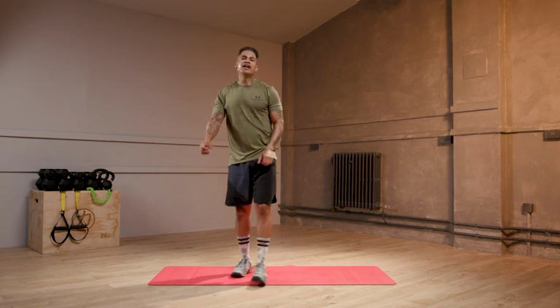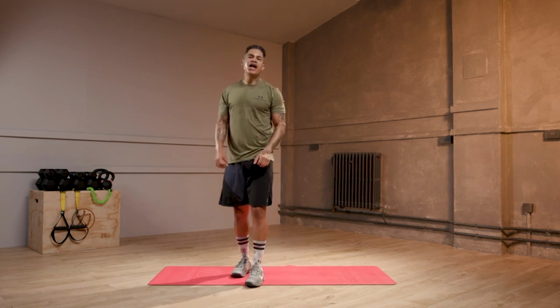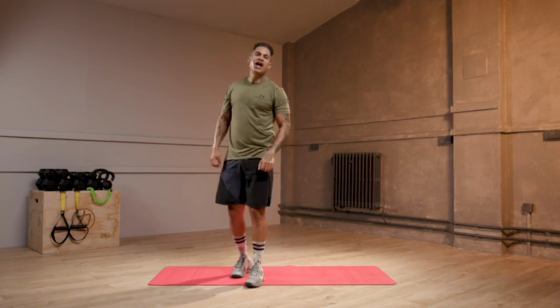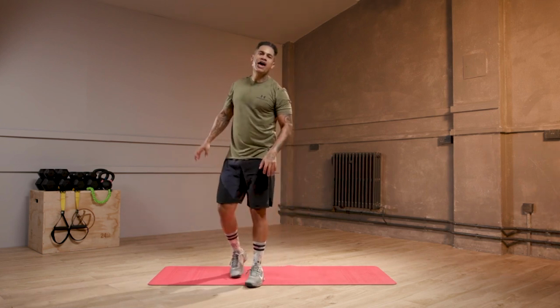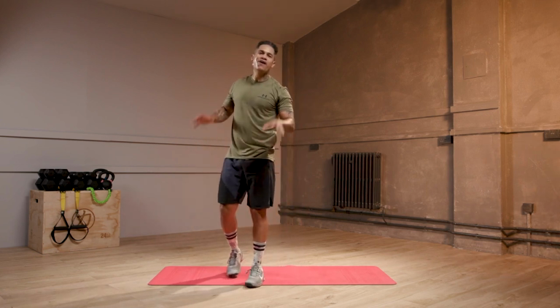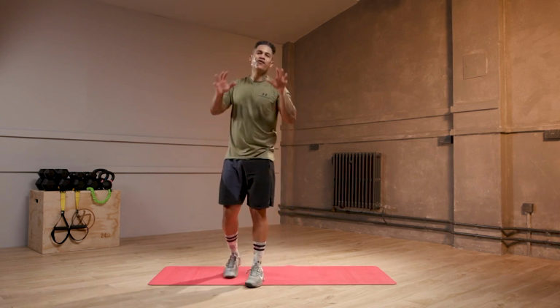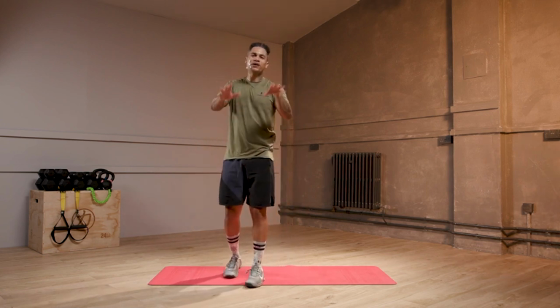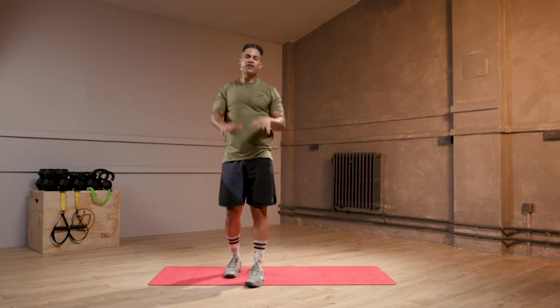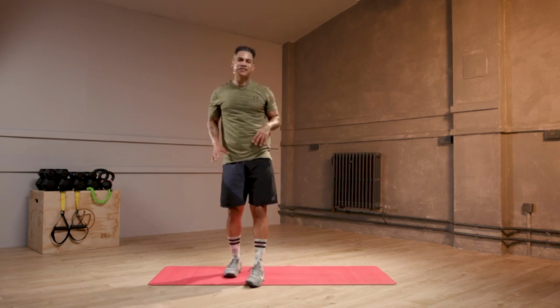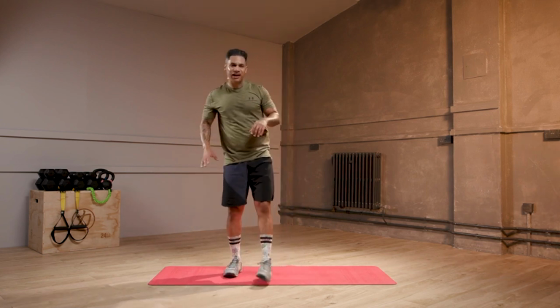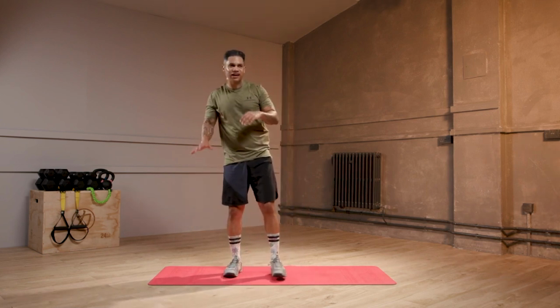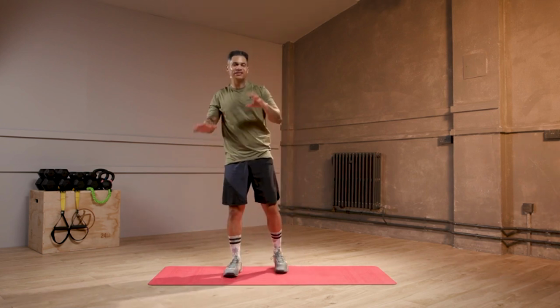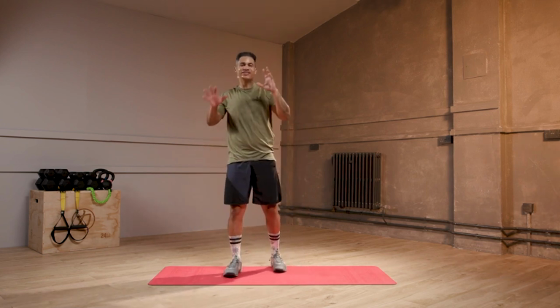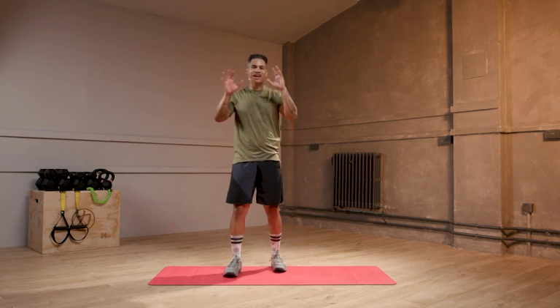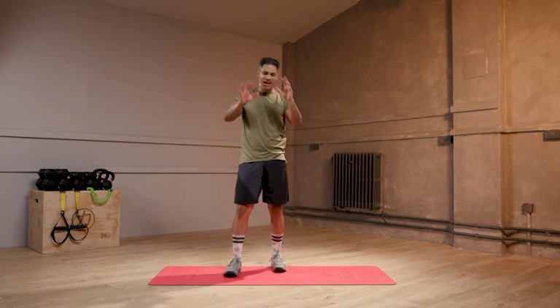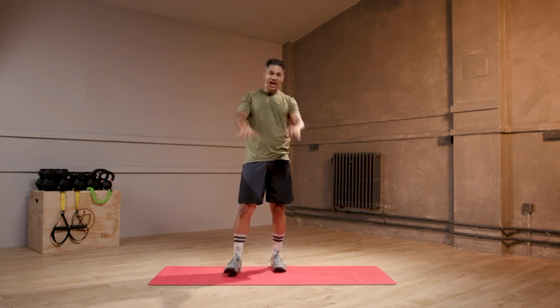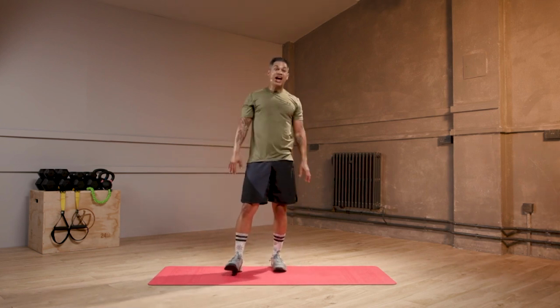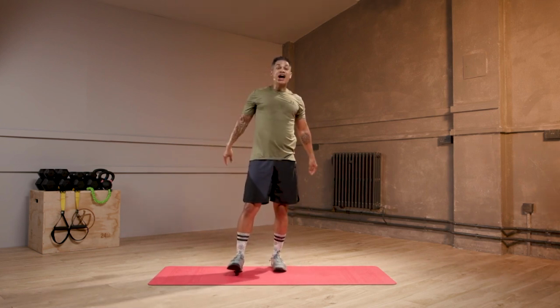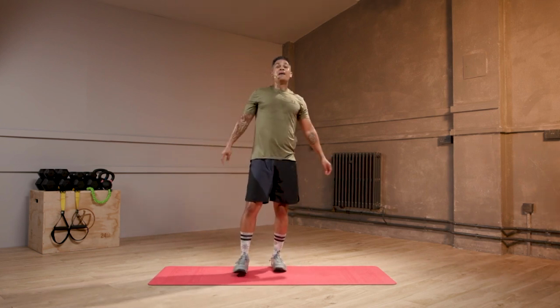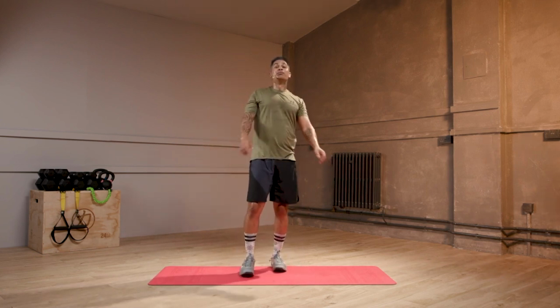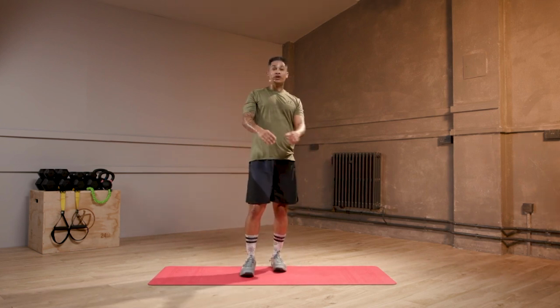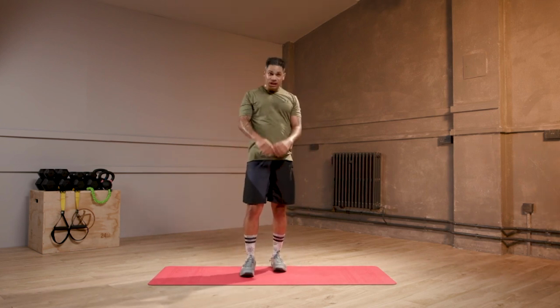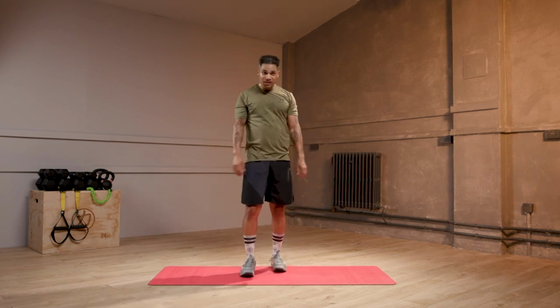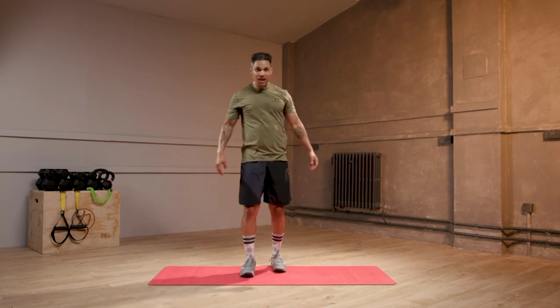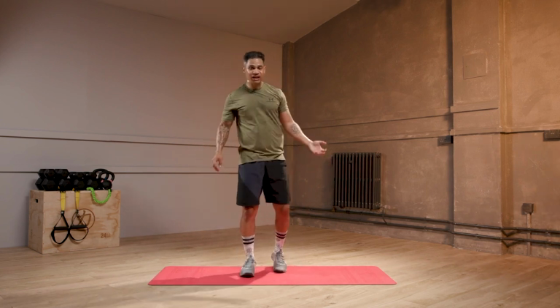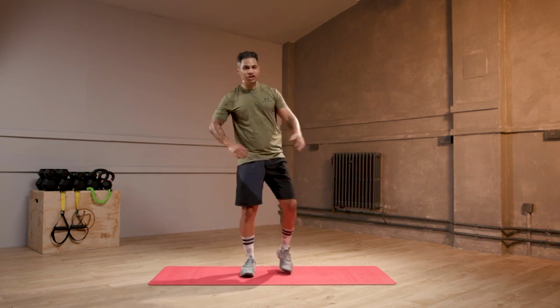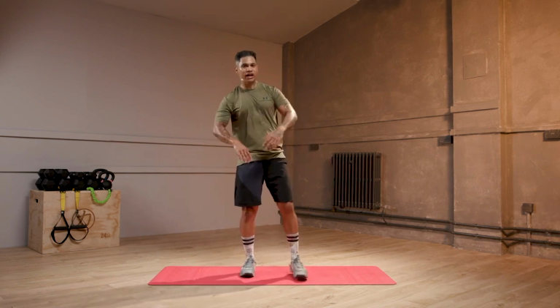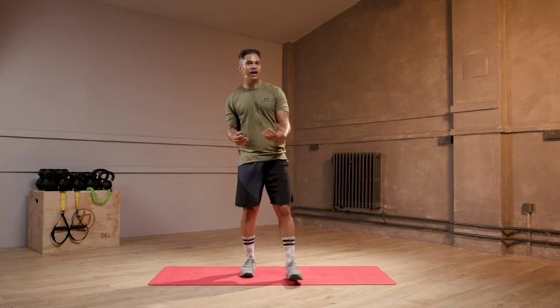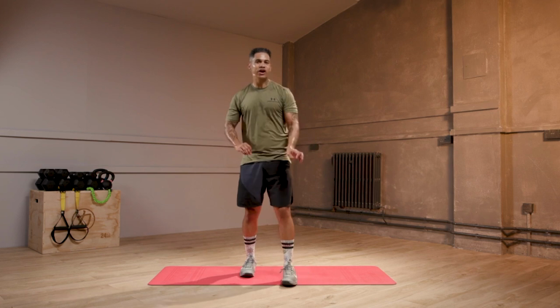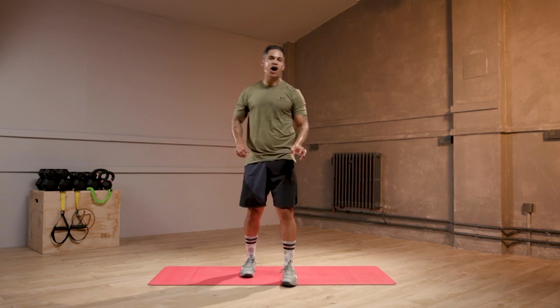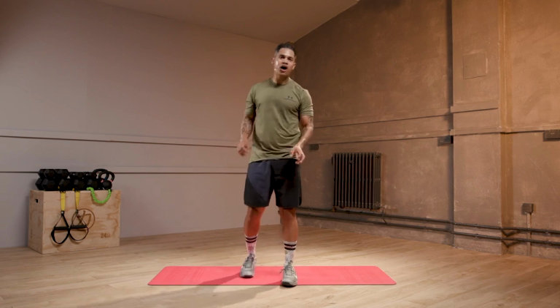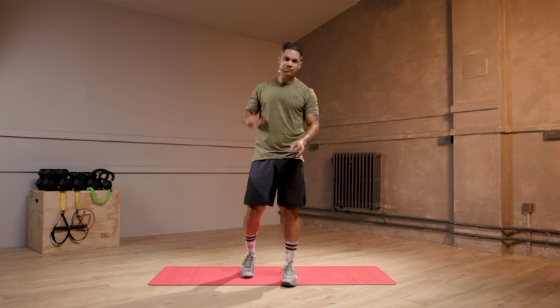Yeah, 45 seconds. Breathe. Shake out your arms.